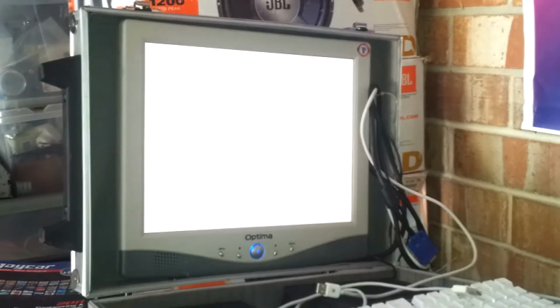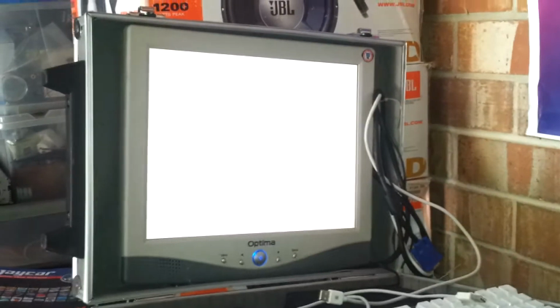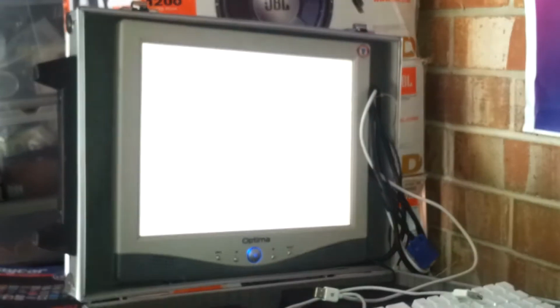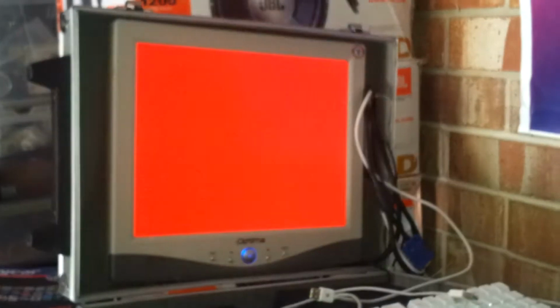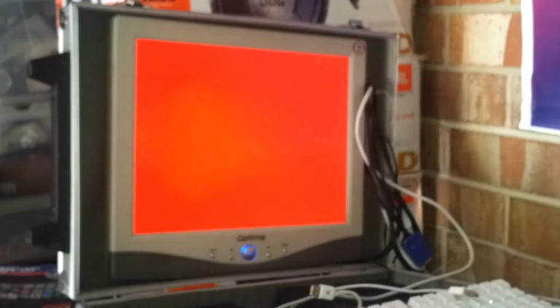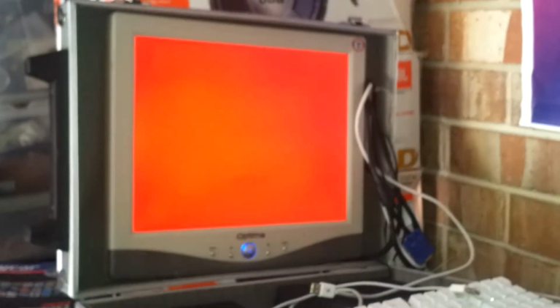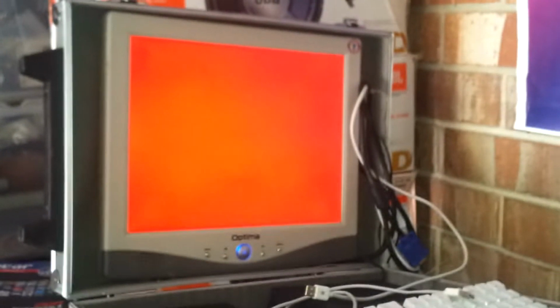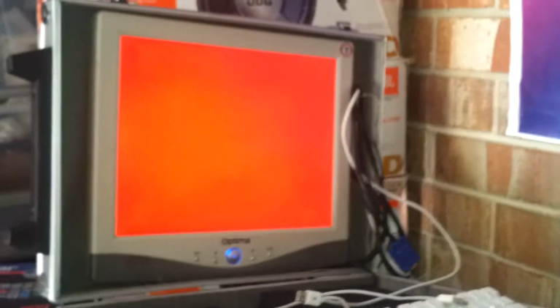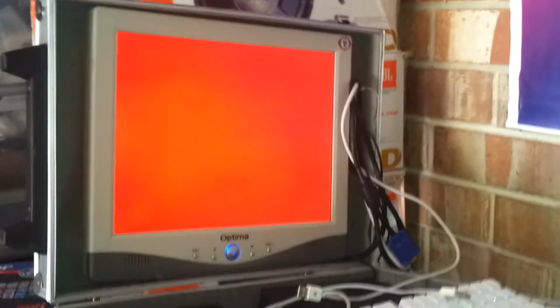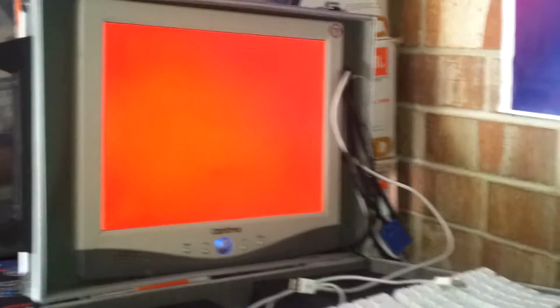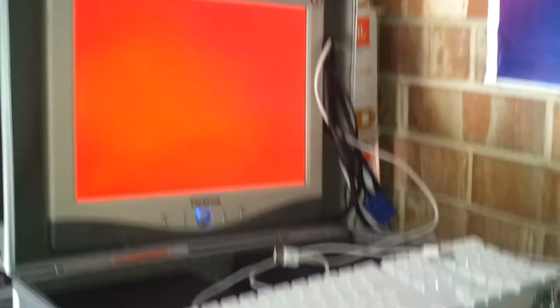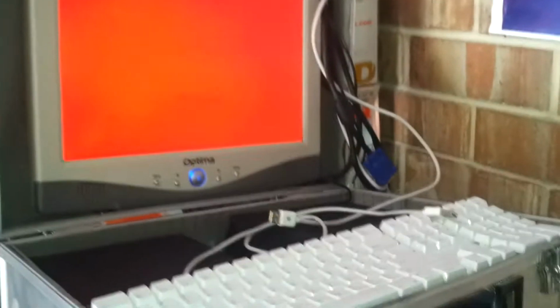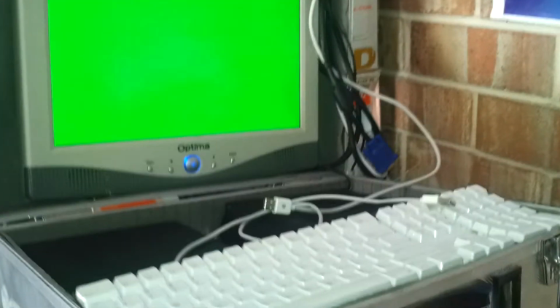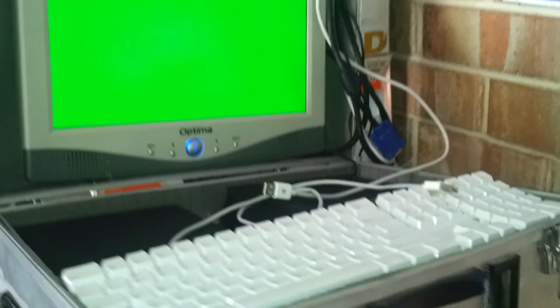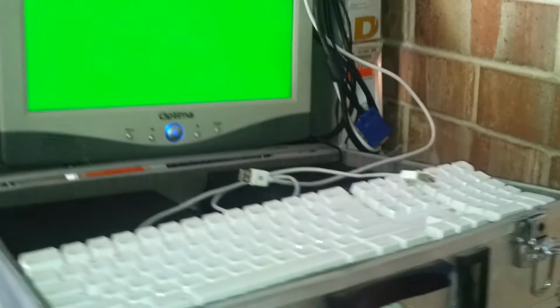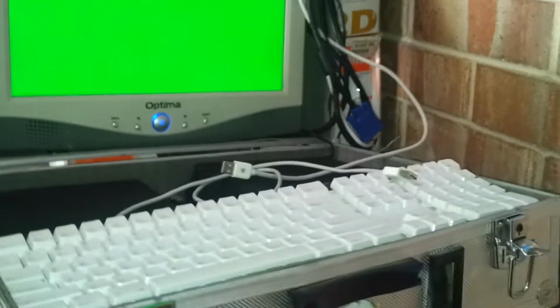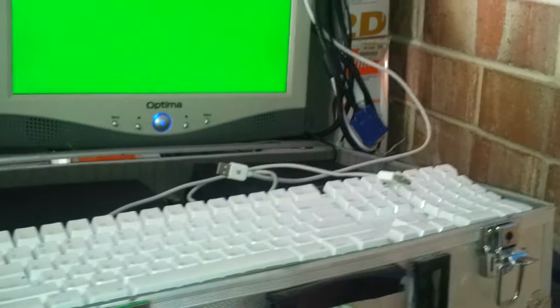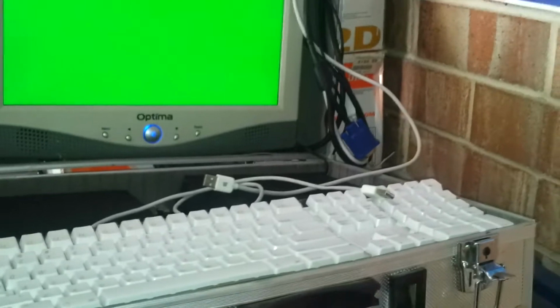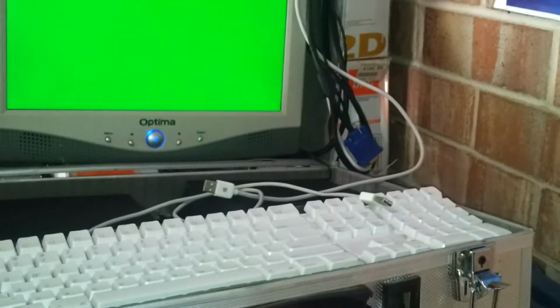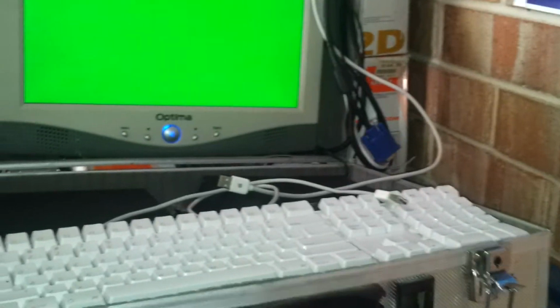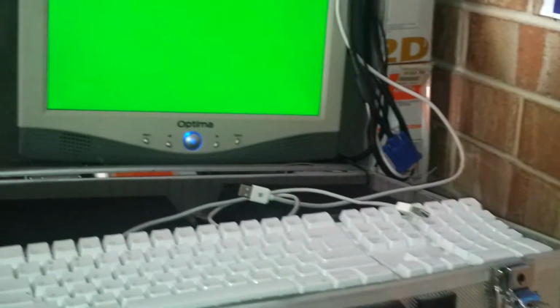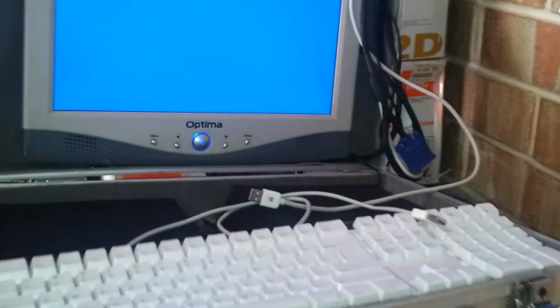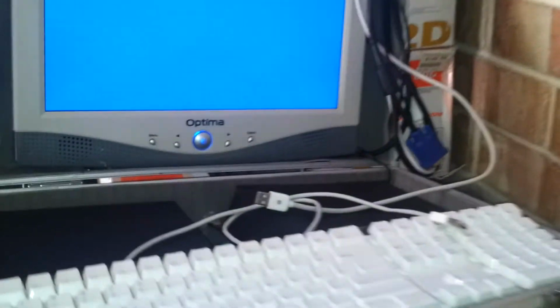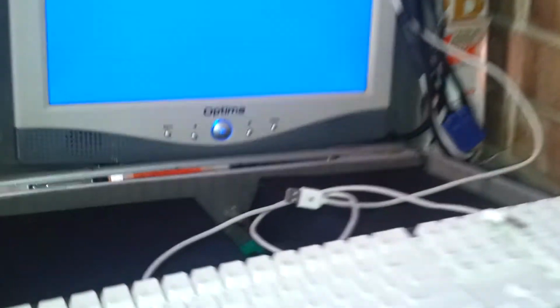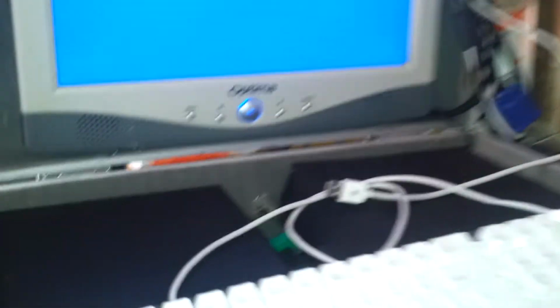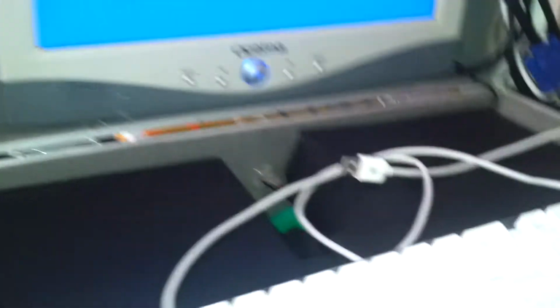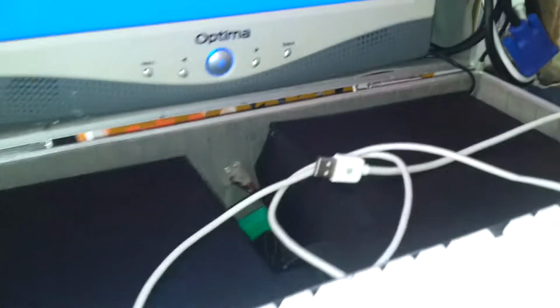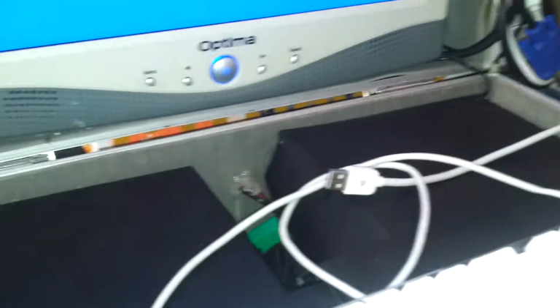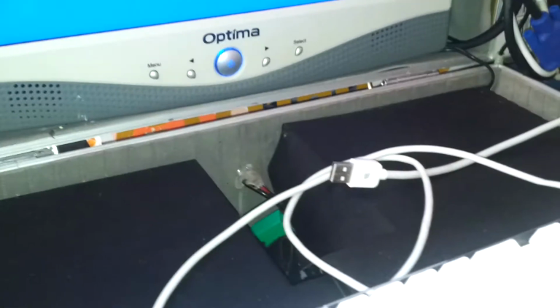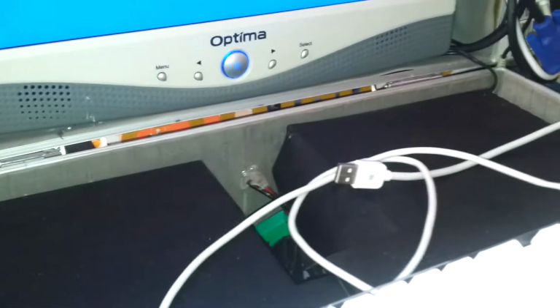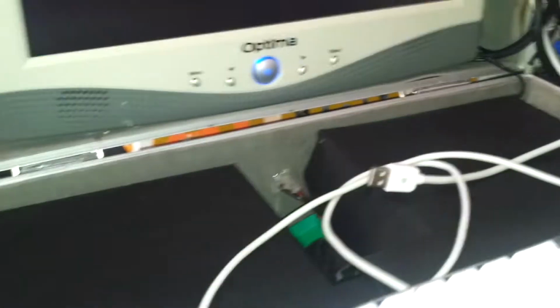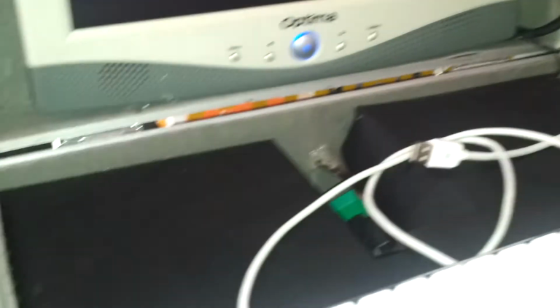This is a portable computer power pack. You've got a keyboard there obviously, and a little mouse hole that can just be popped straight in there.